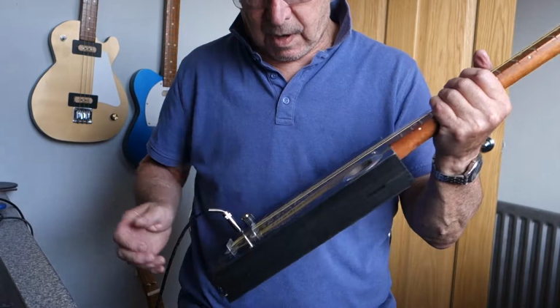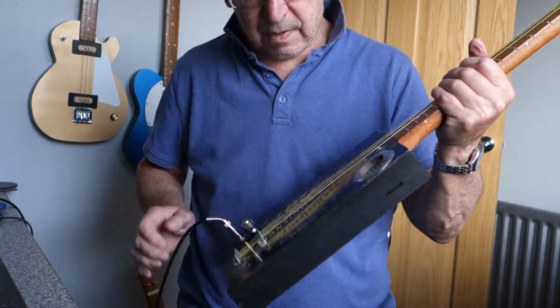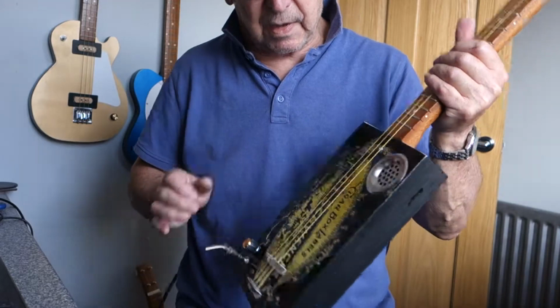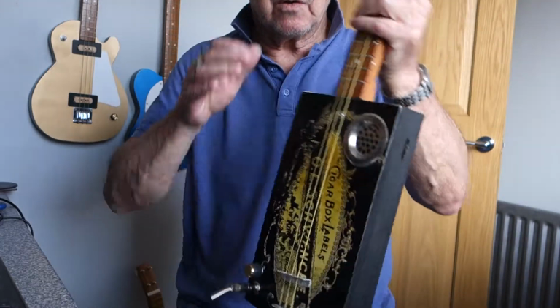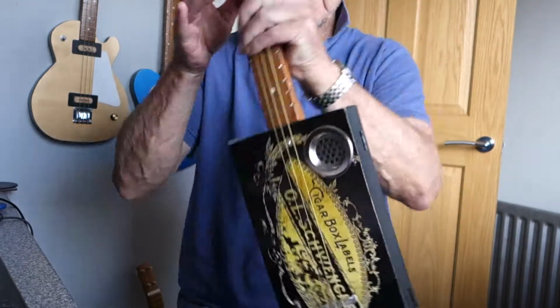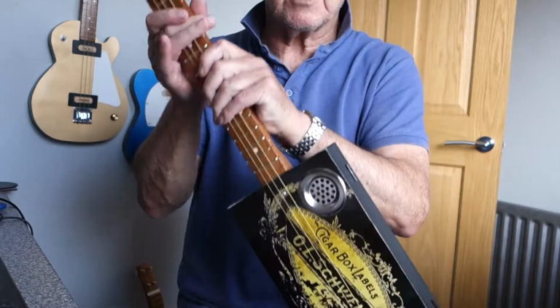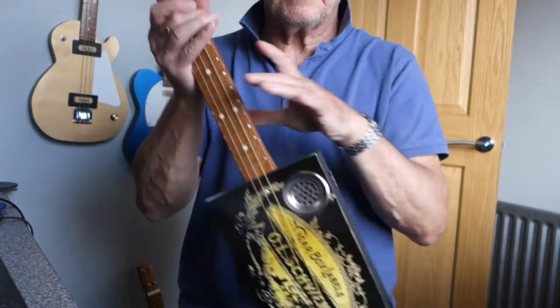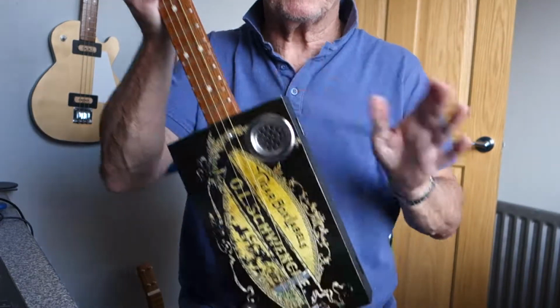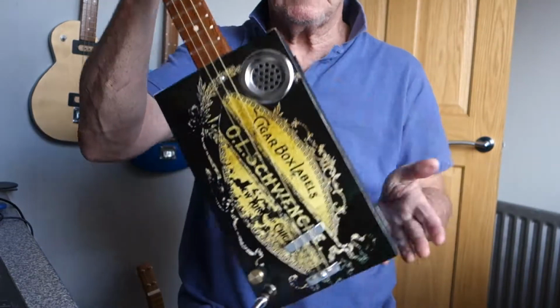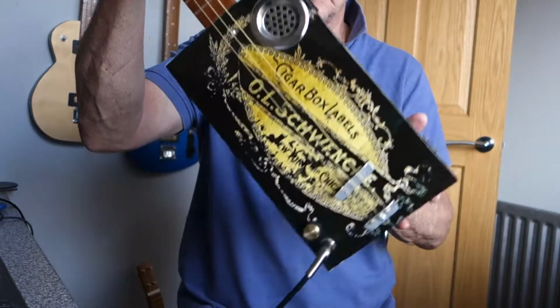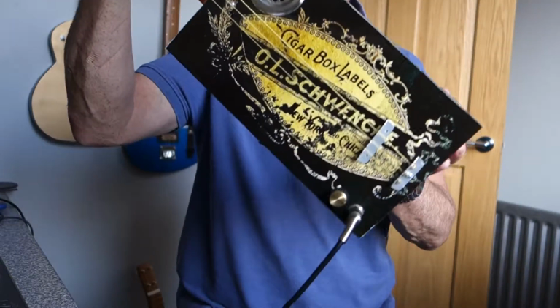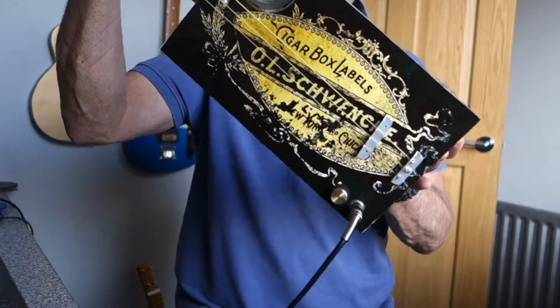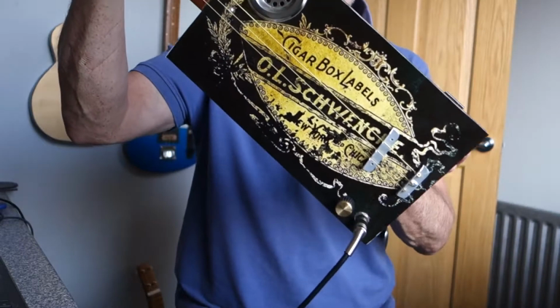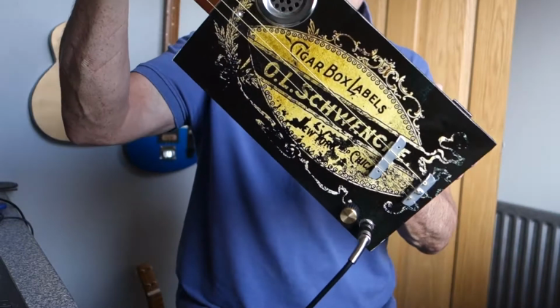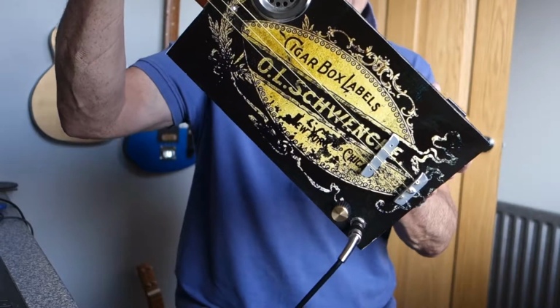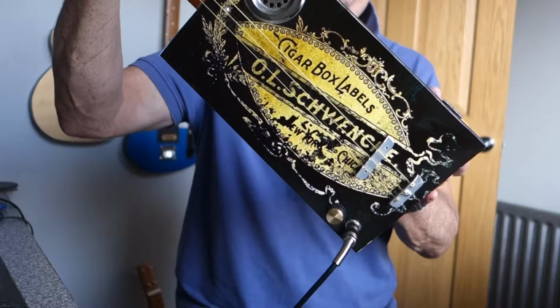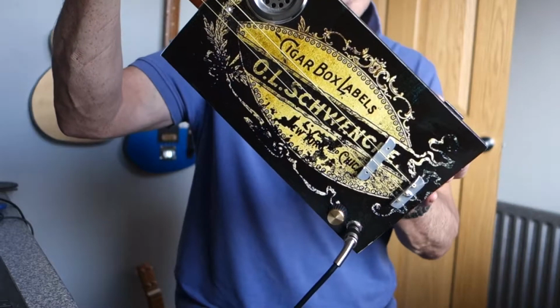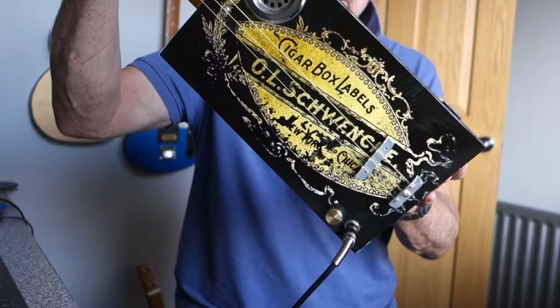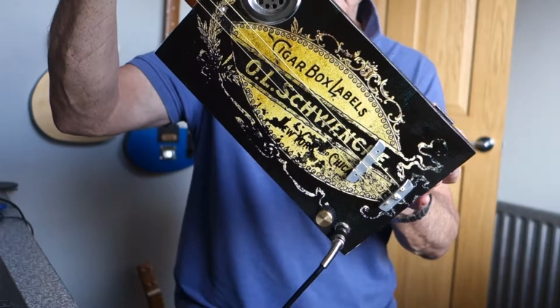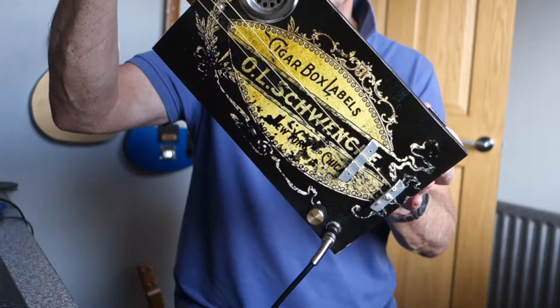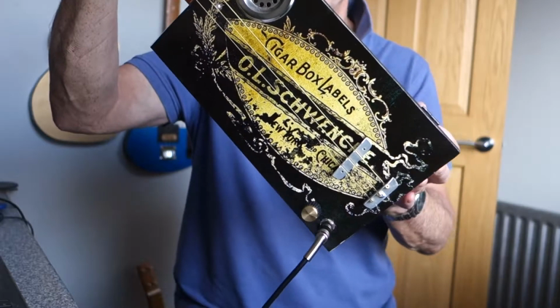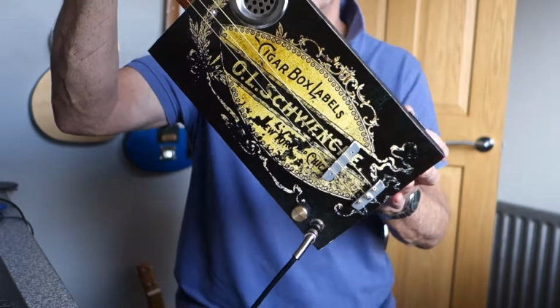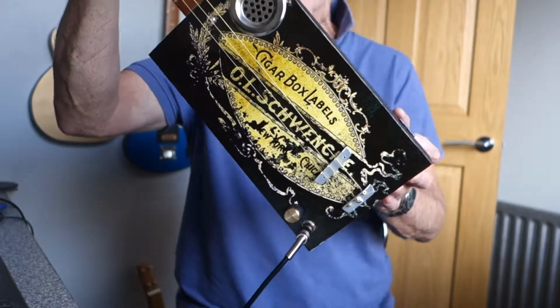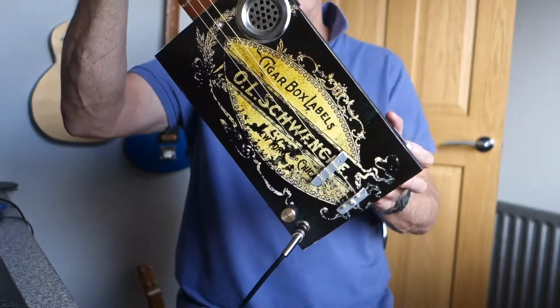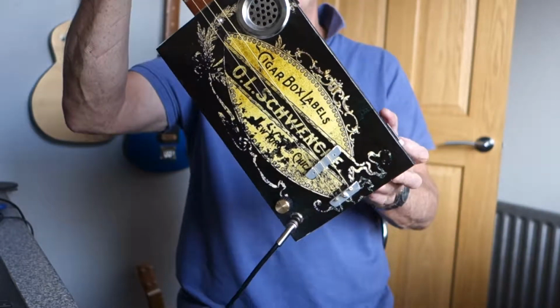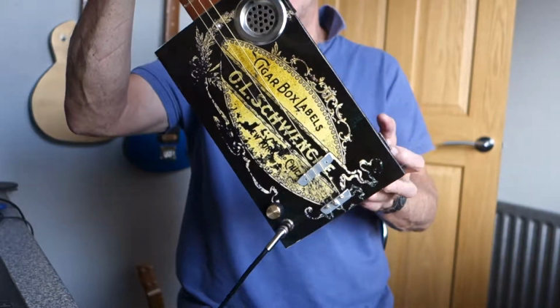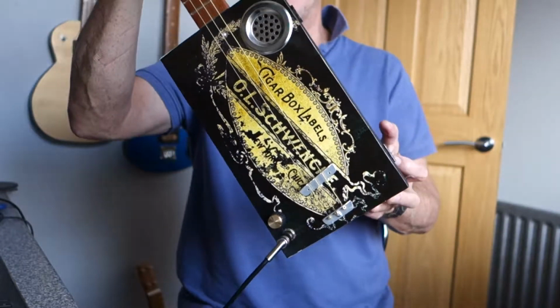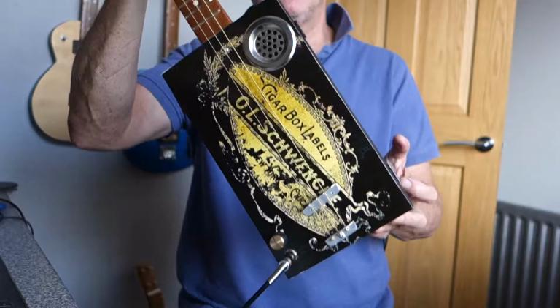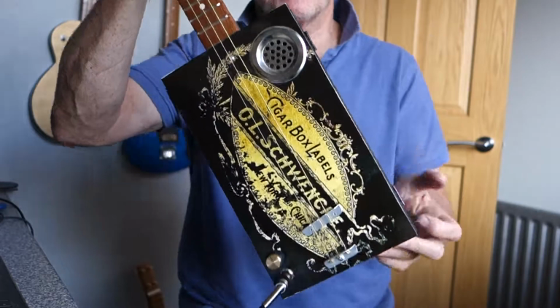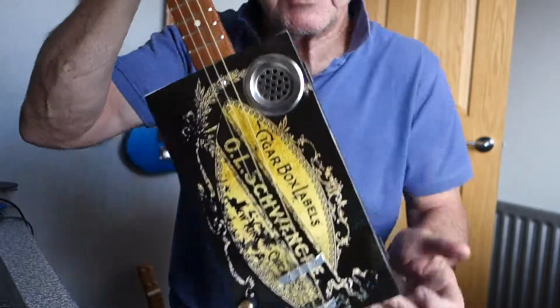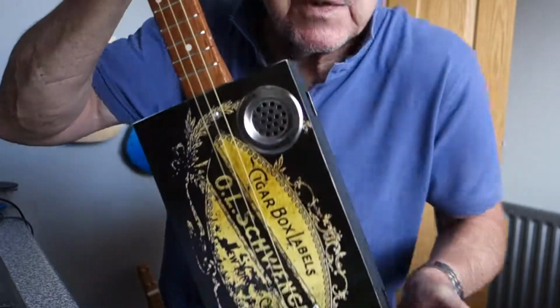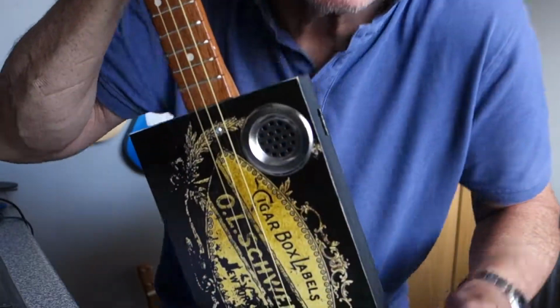There you go, that's the Lefty Schwenk cigar box labels design. Hope you like it. Thanks for looking.